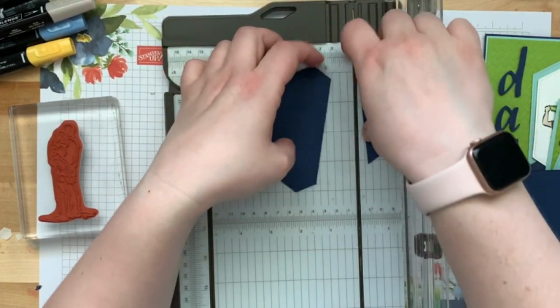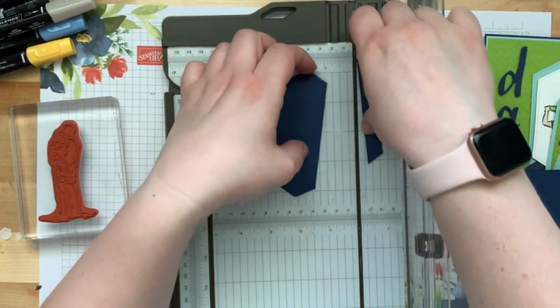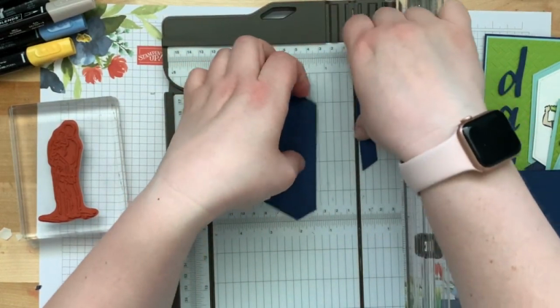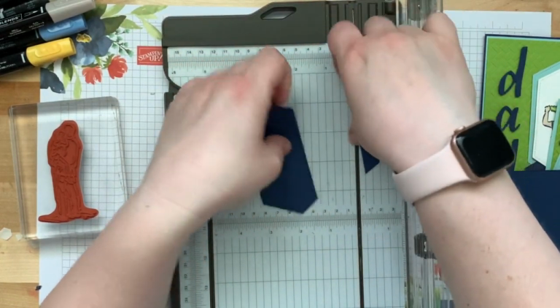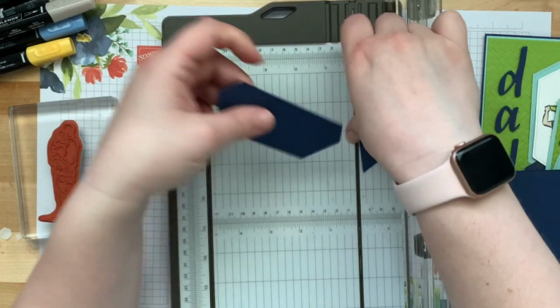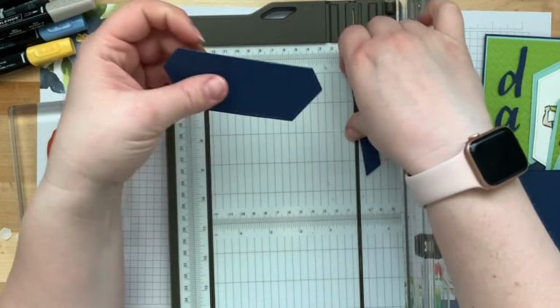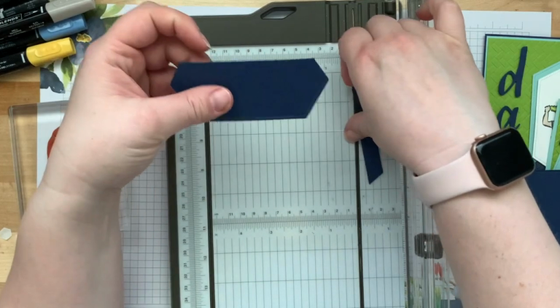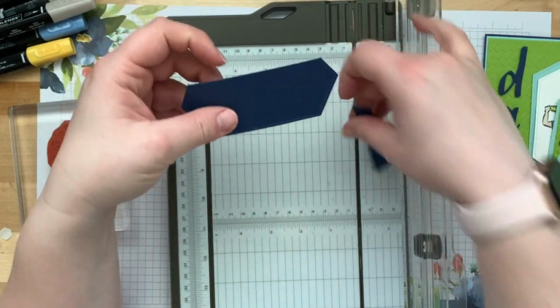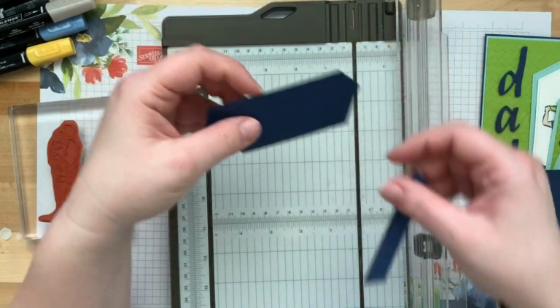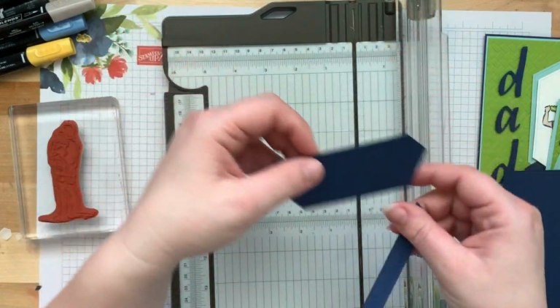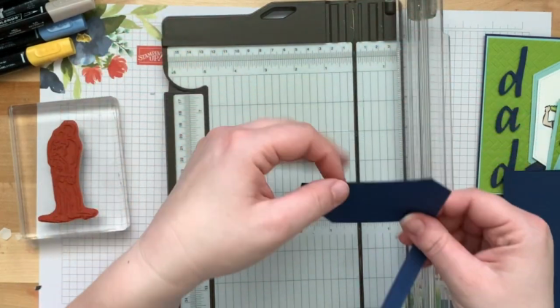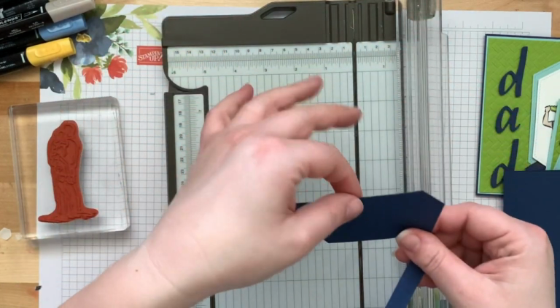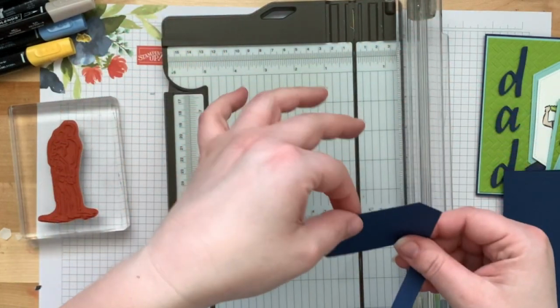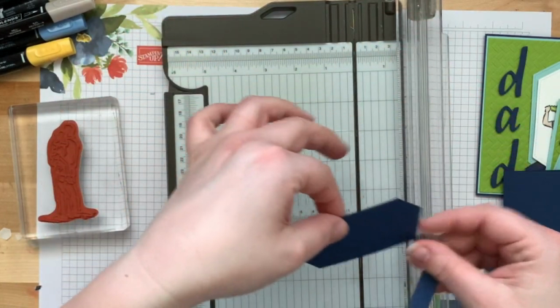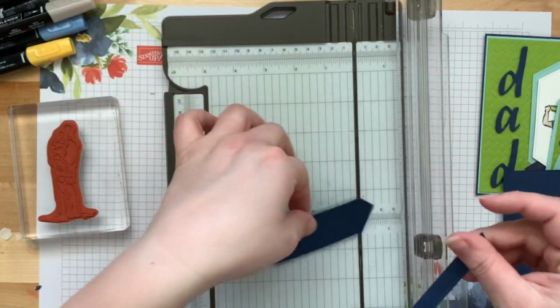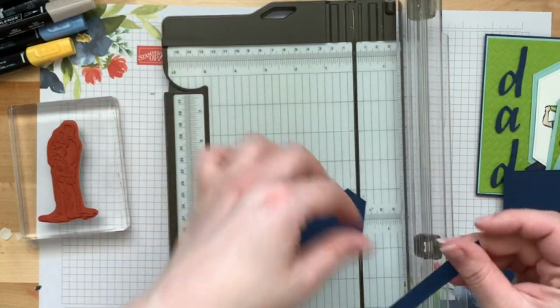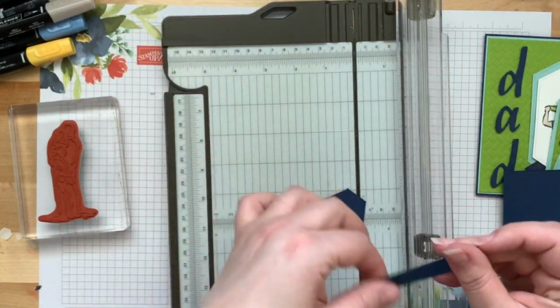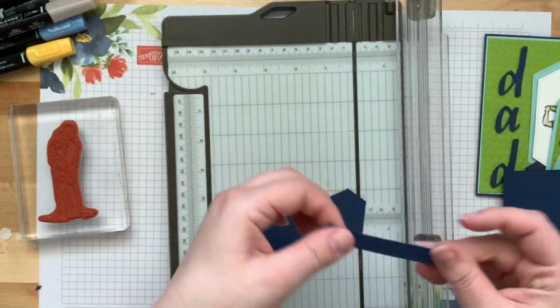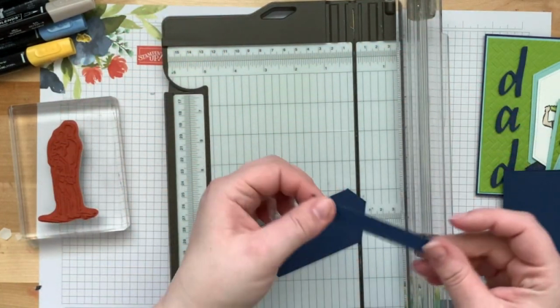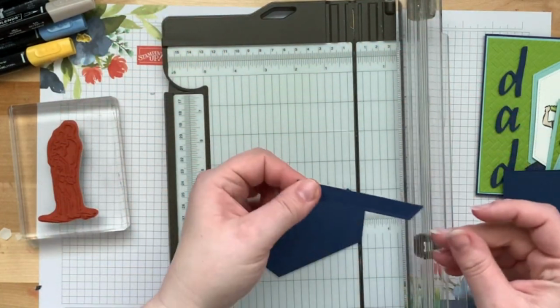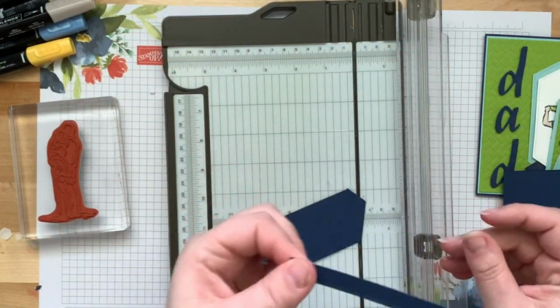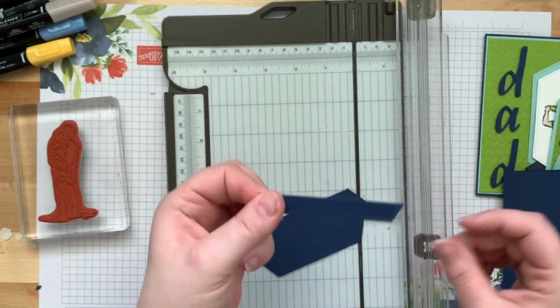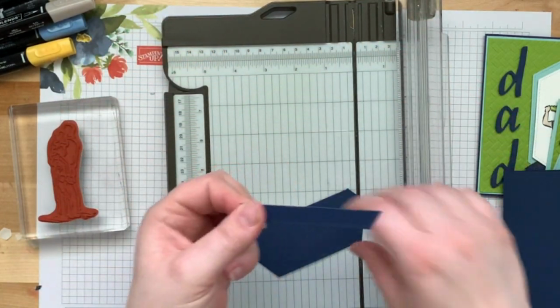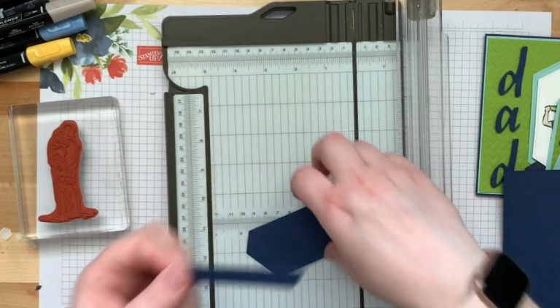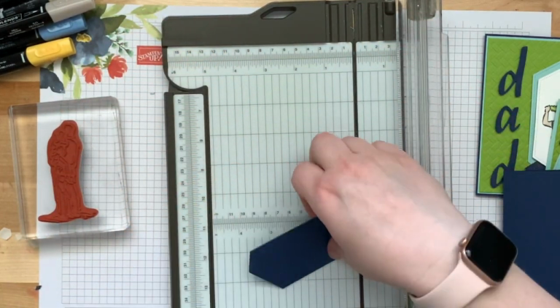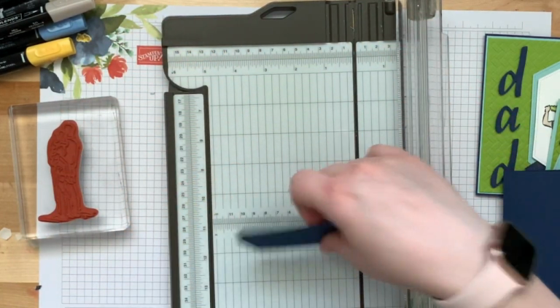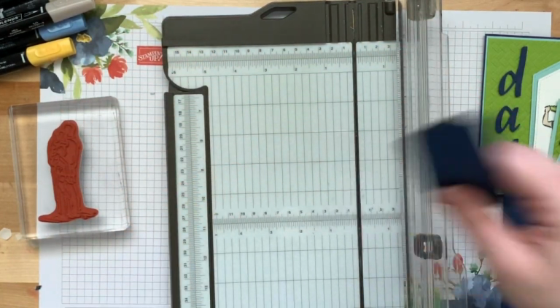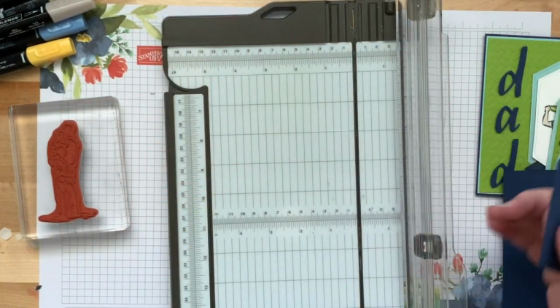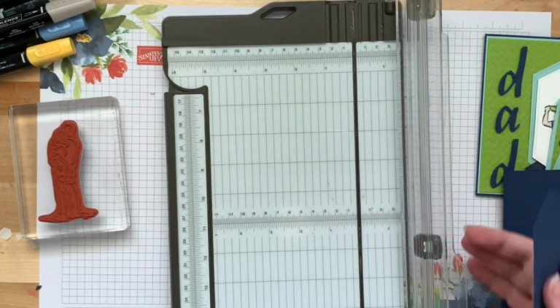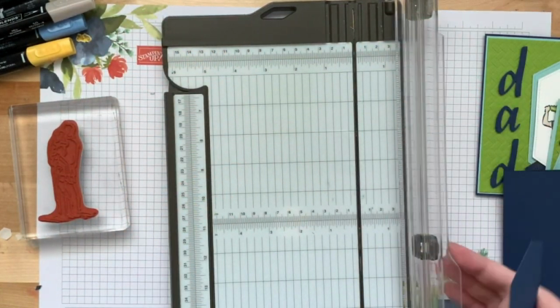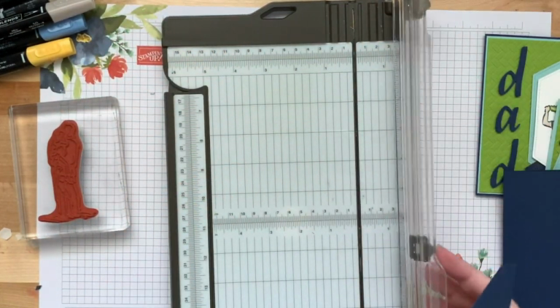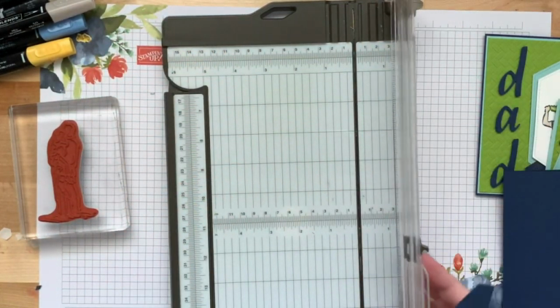This cut piece is going to be the pocket, and you can throw the trimmed-off section away.